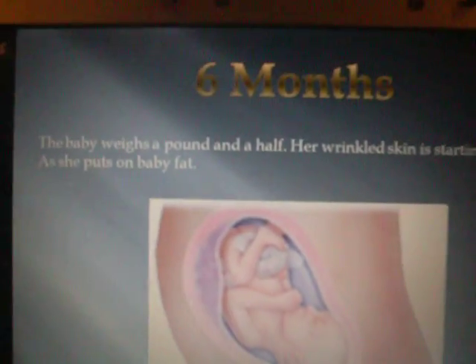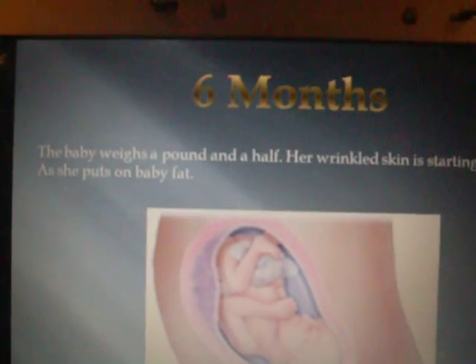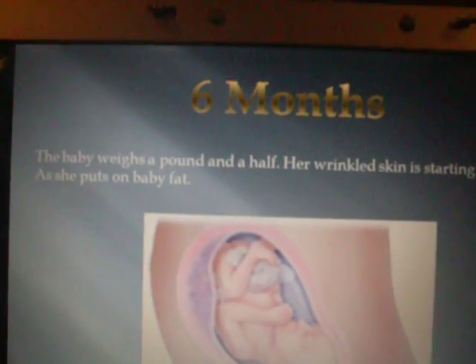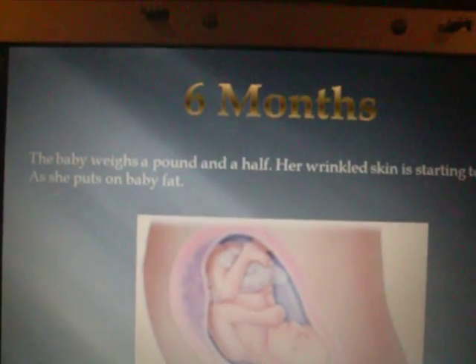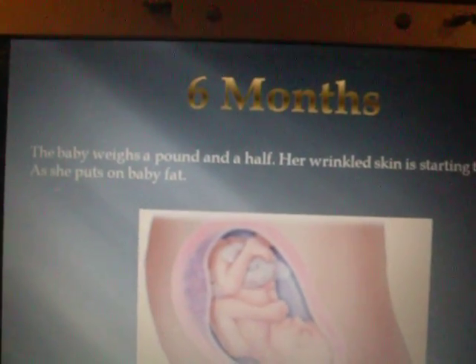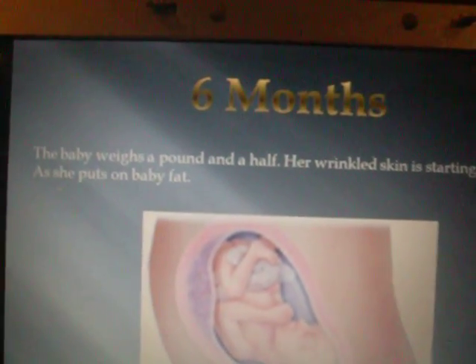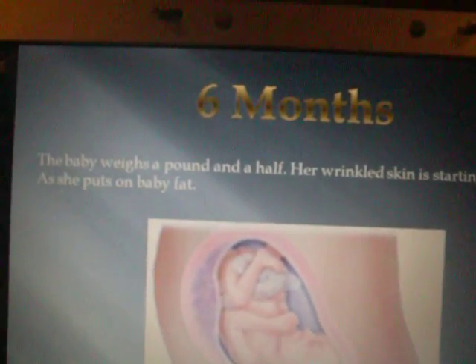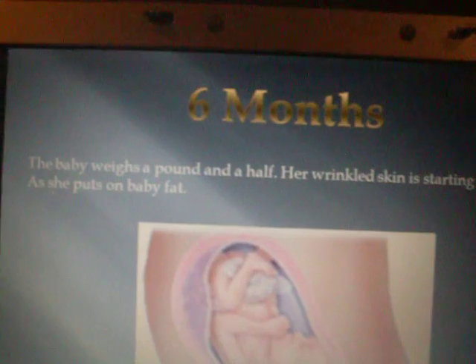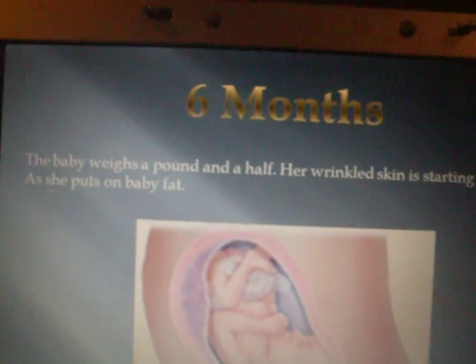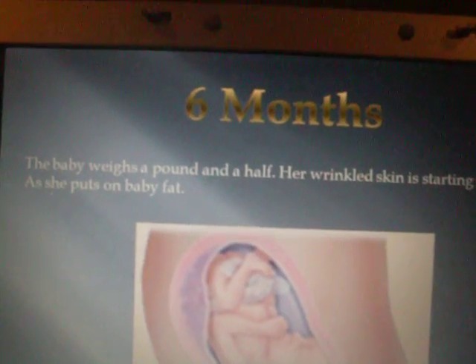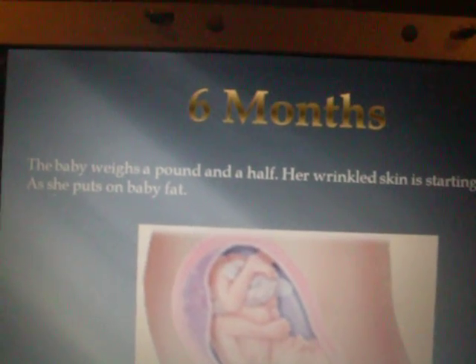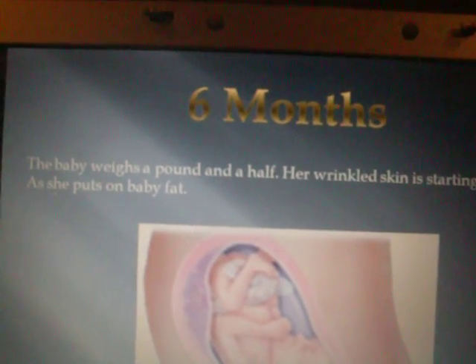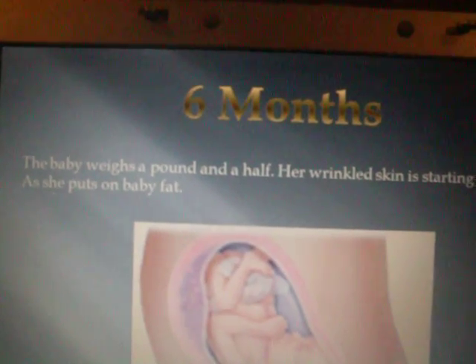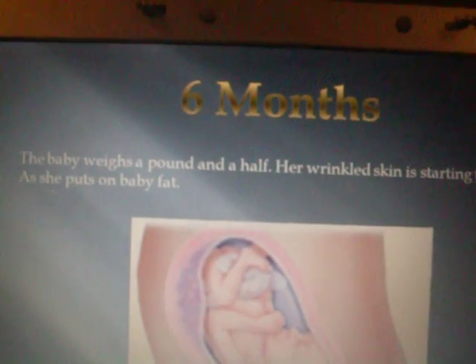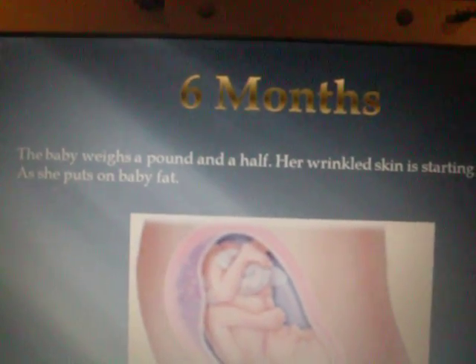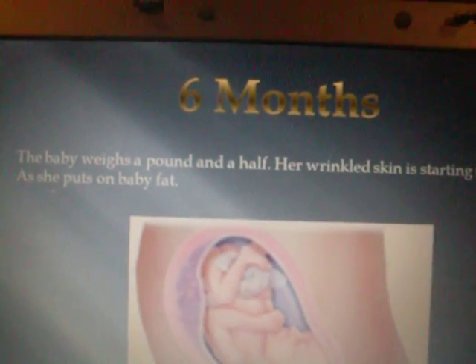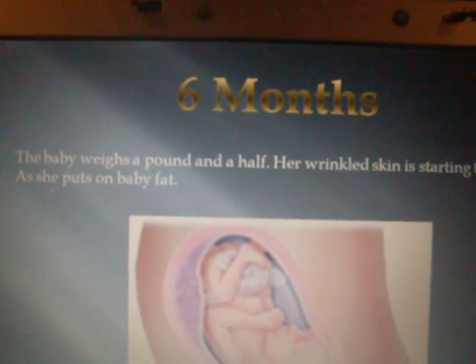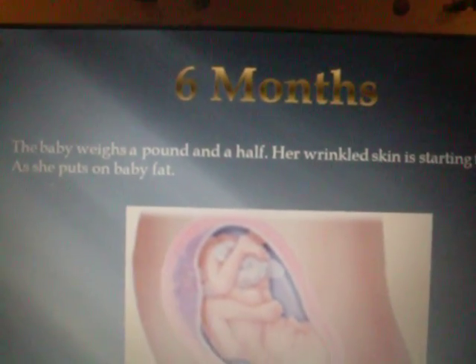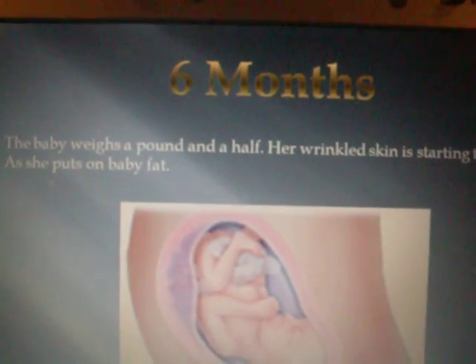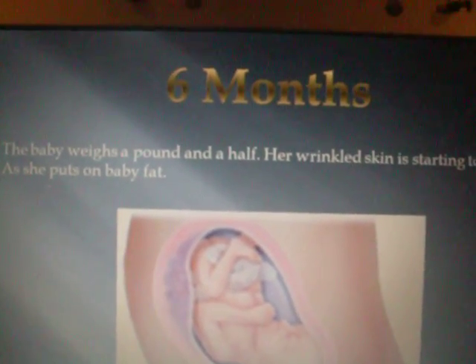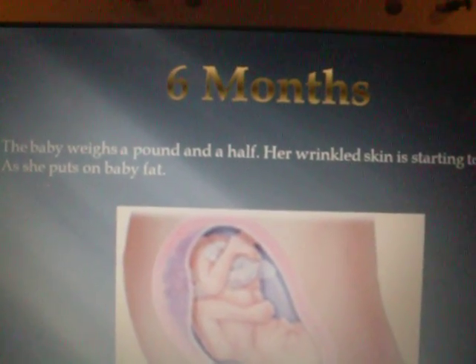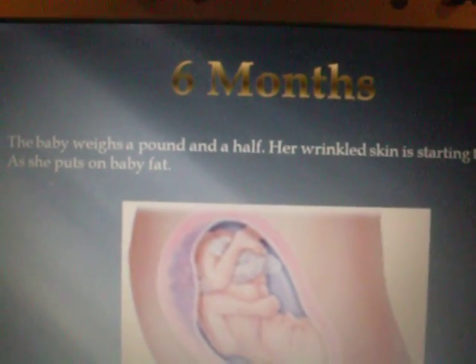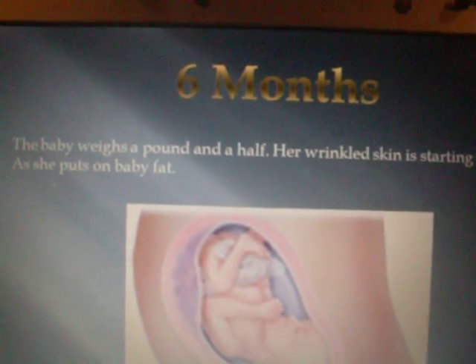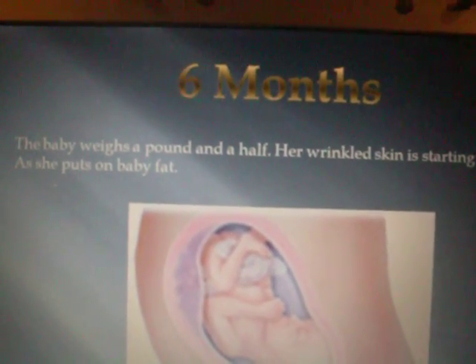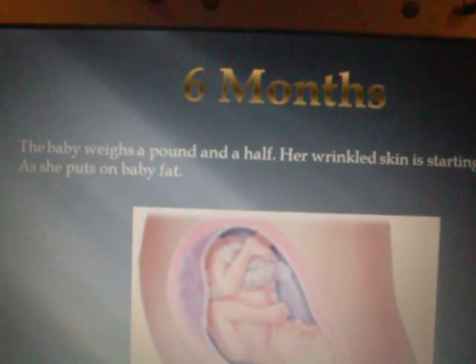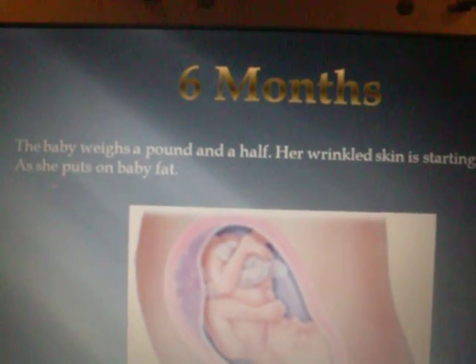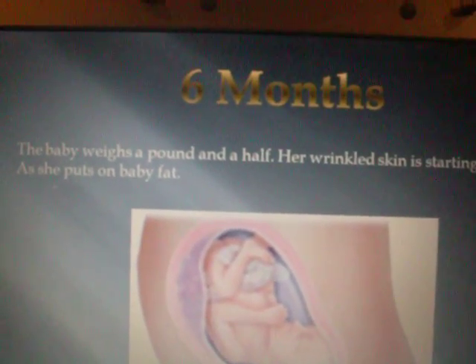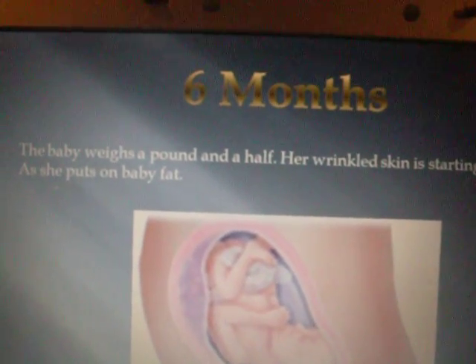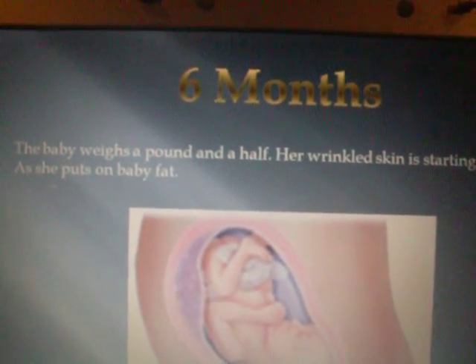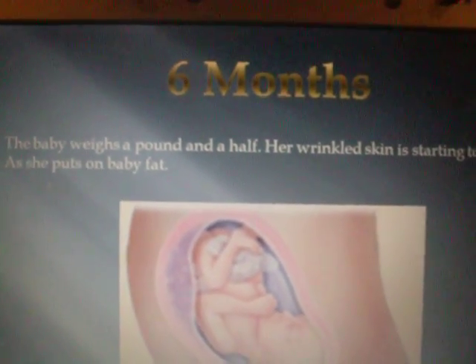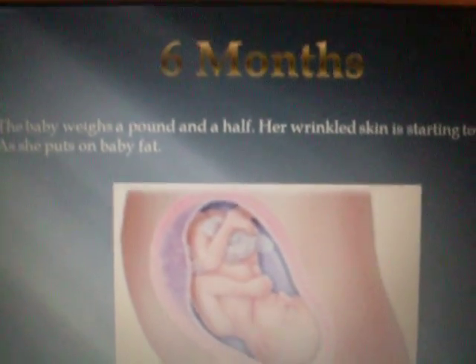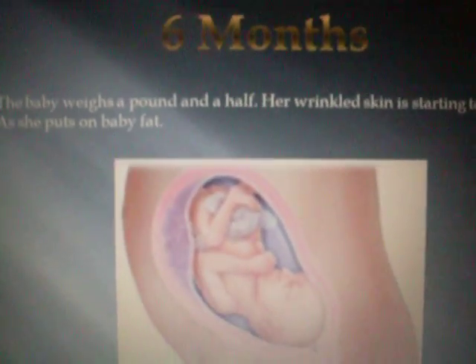6 months. The baby weighs a pound and a half. Her wrinkled skin is starting to smooth out as she puts on baby fat.